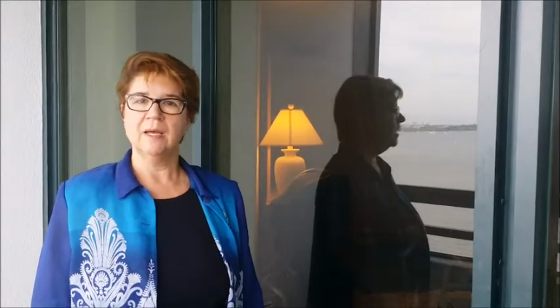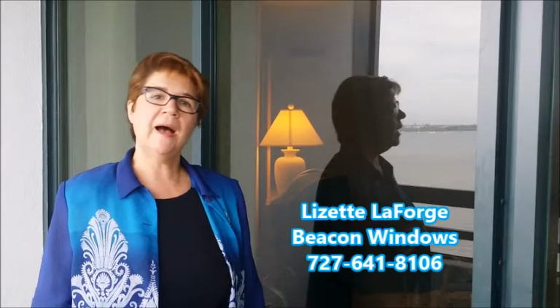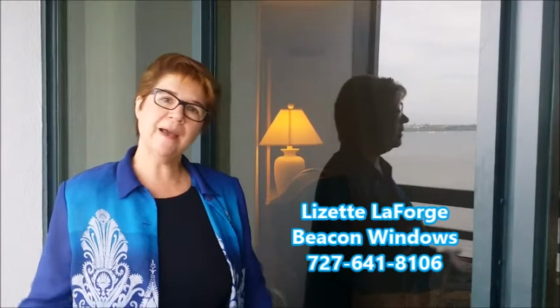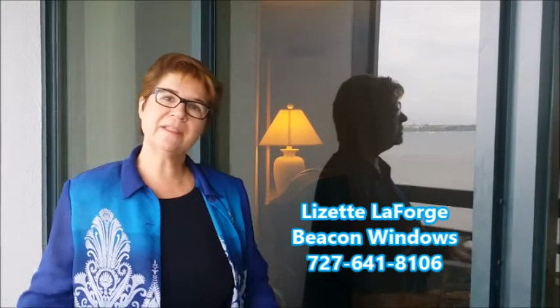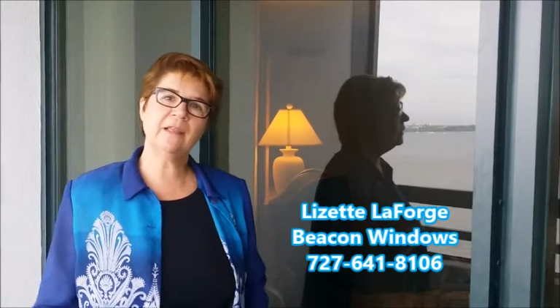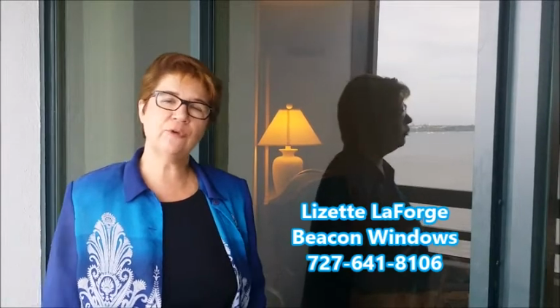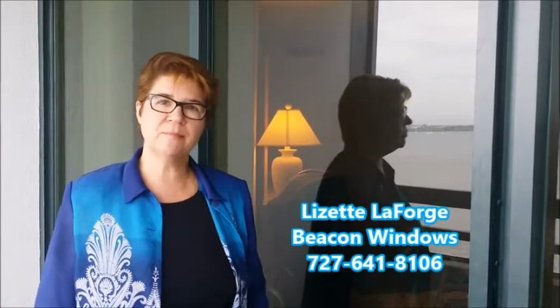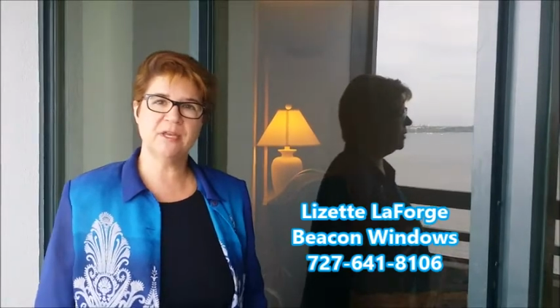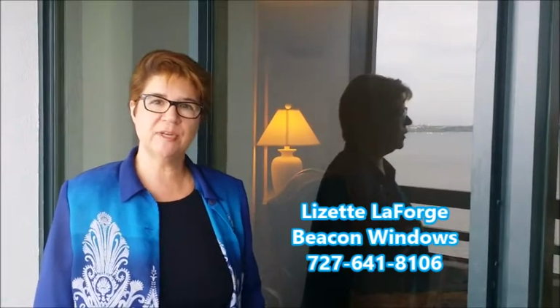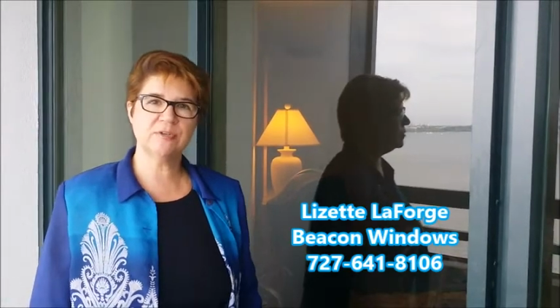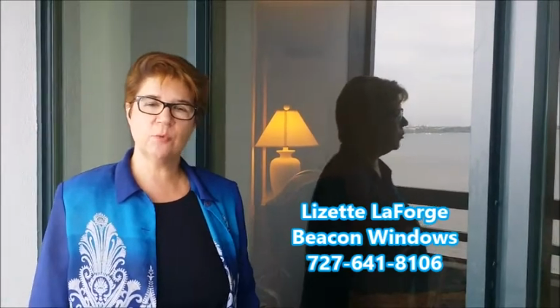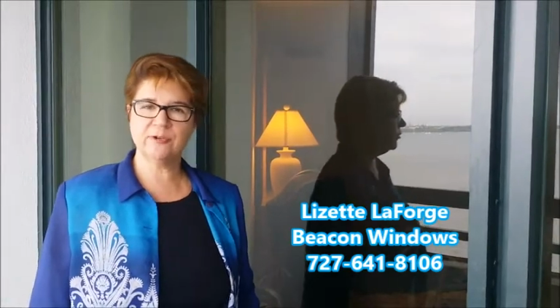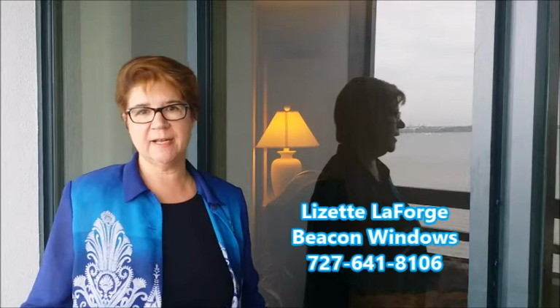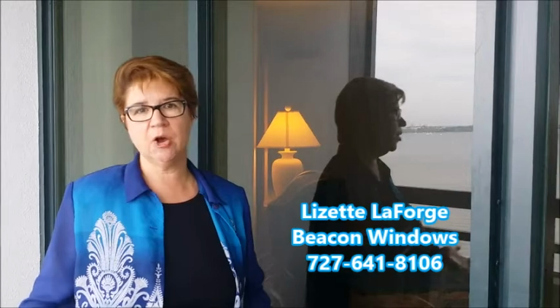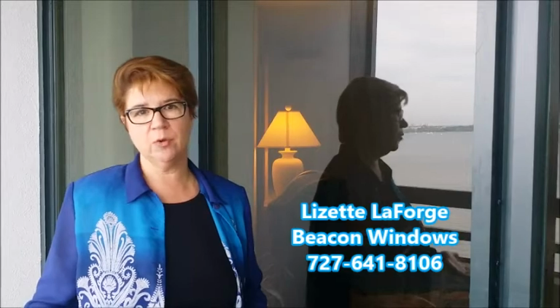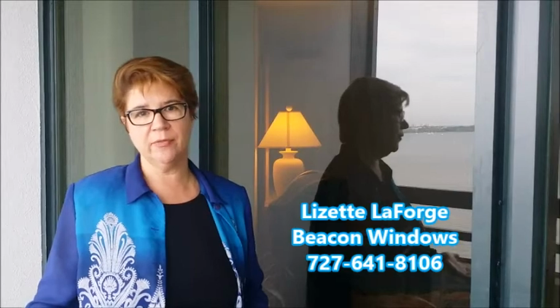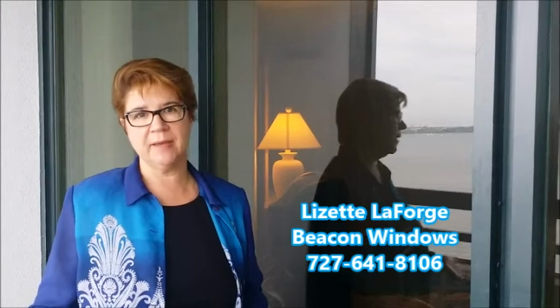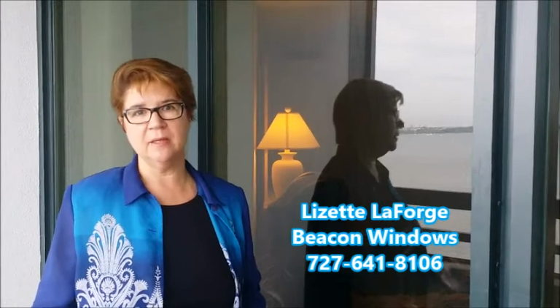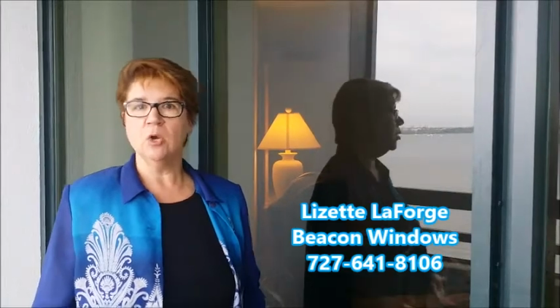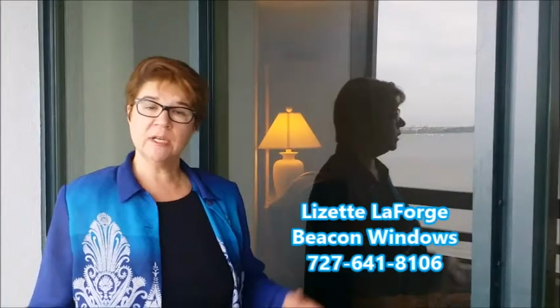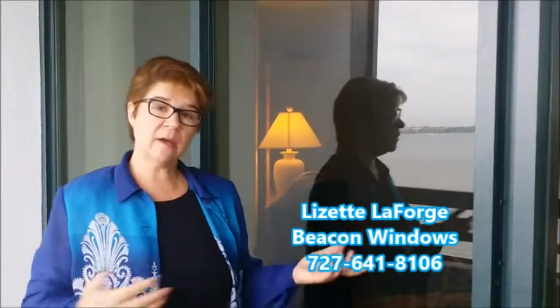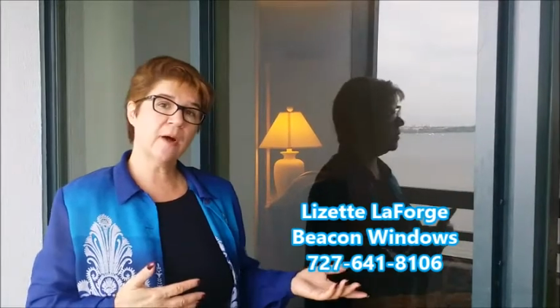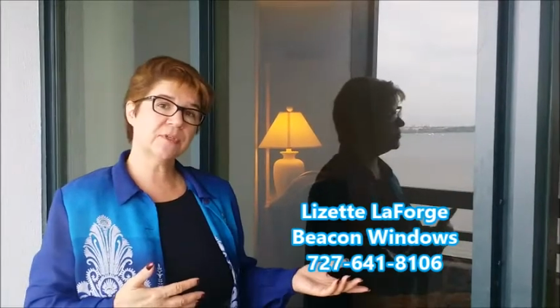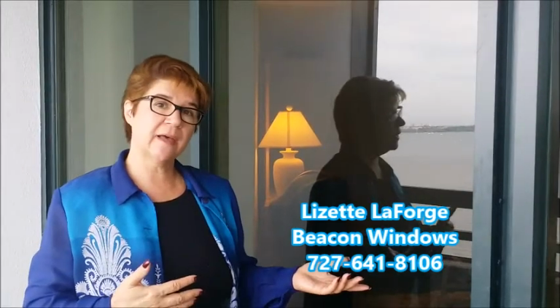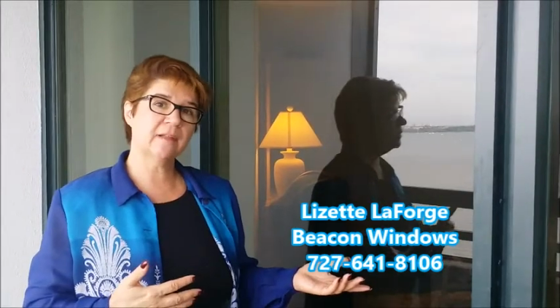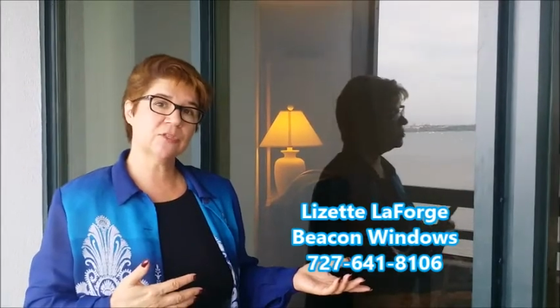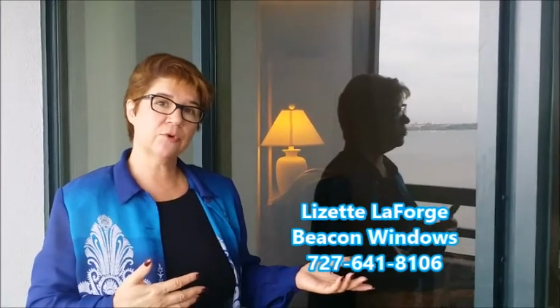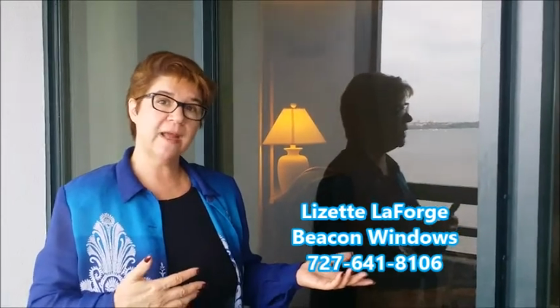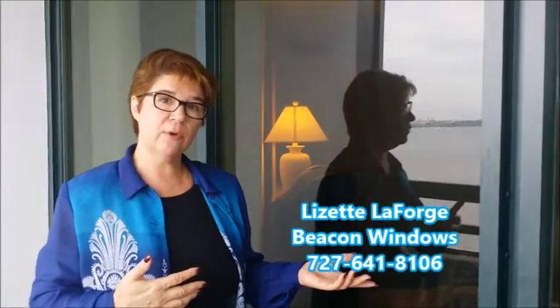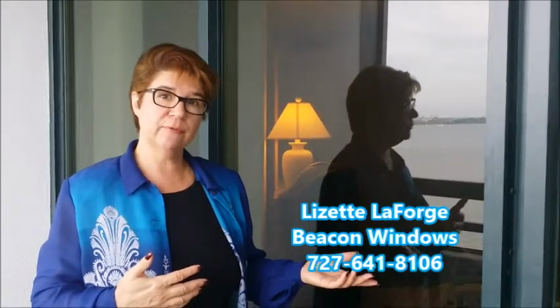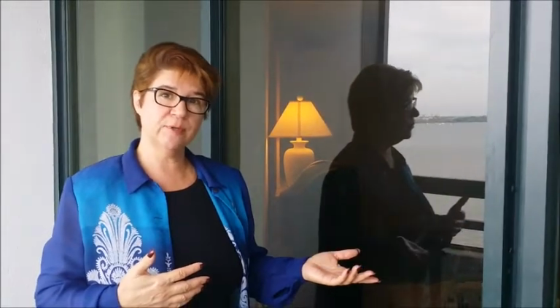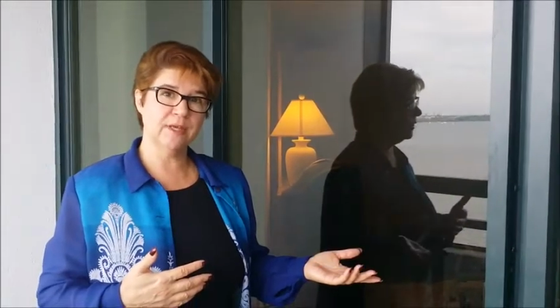Hi, I'm Lizette LaForge from Beacon Windows and we're here today at Condo on the Bay. I'm going to talk about the sliding glass doors and how we refurbish them.